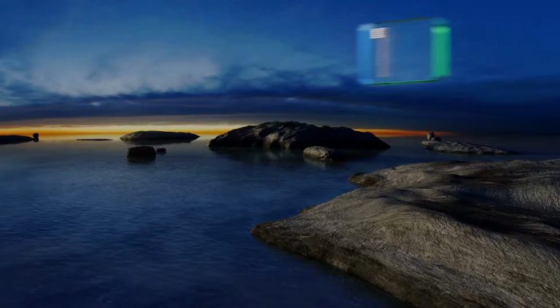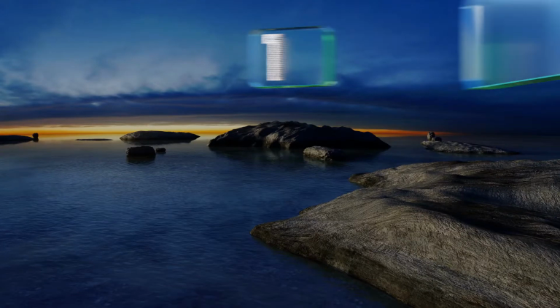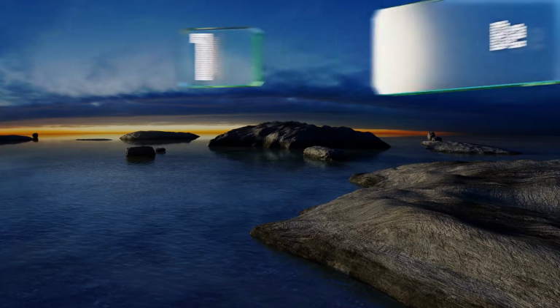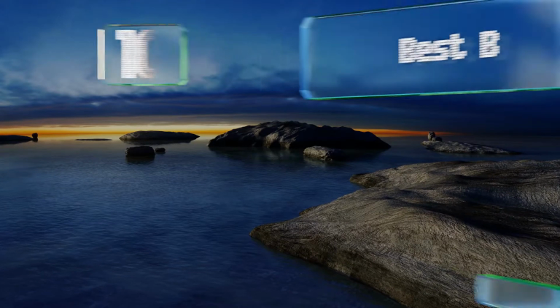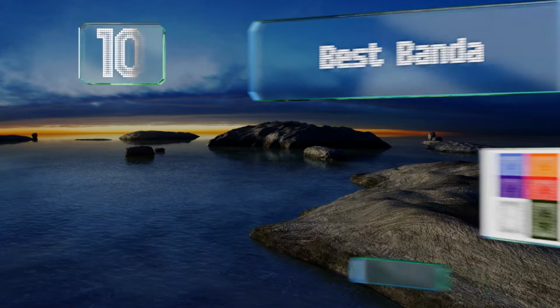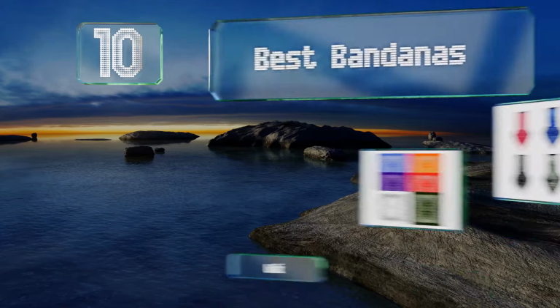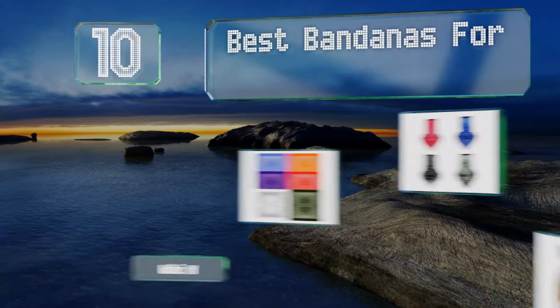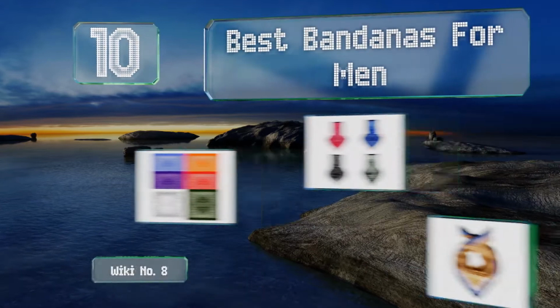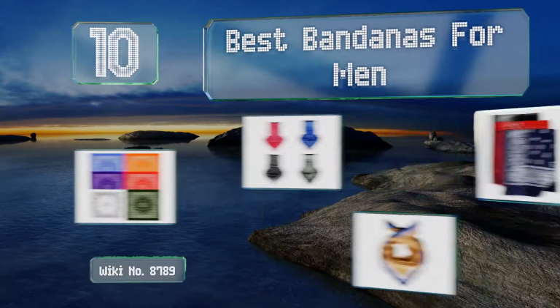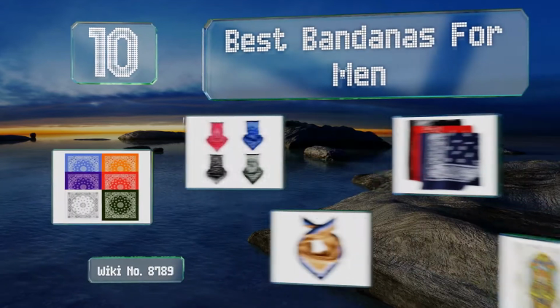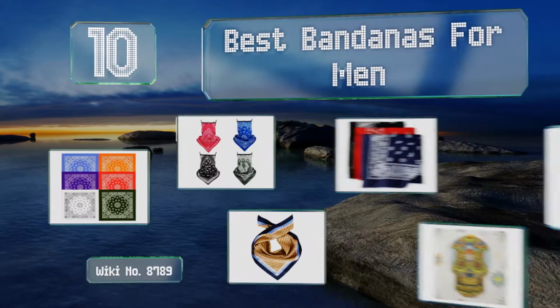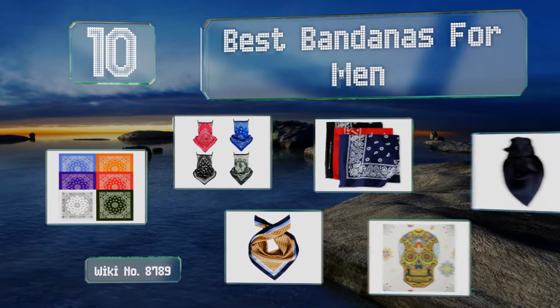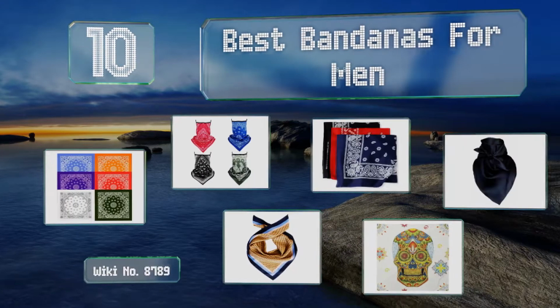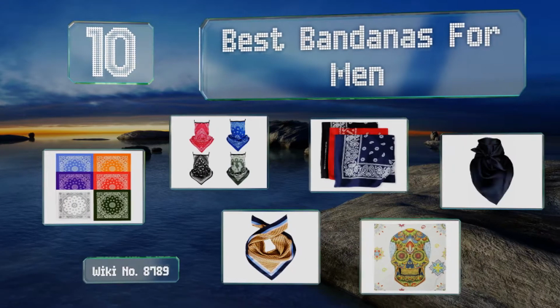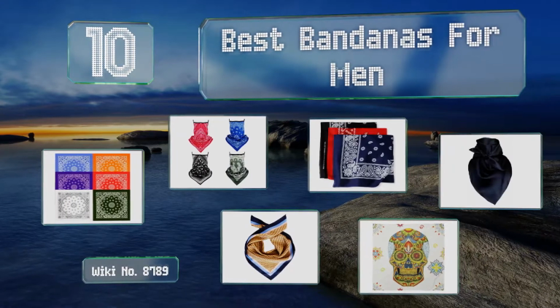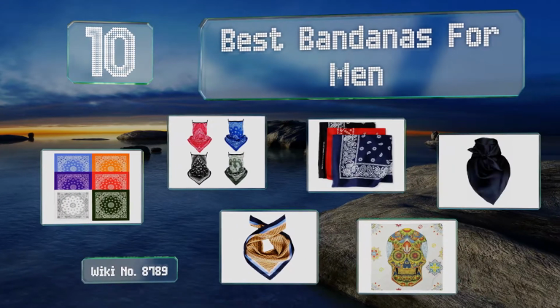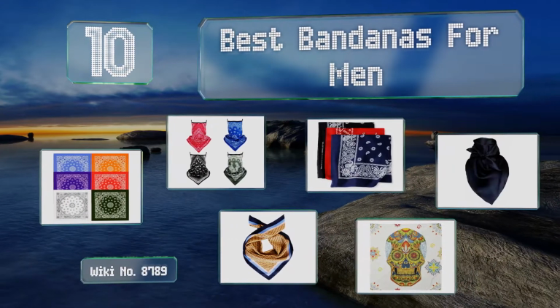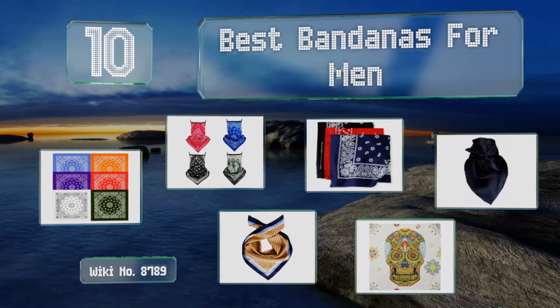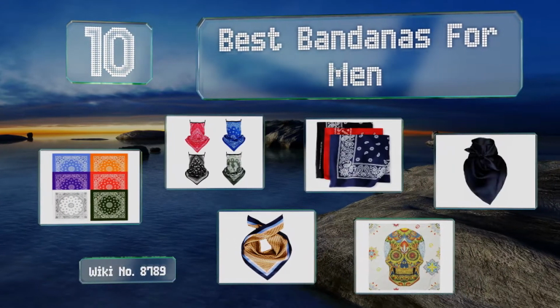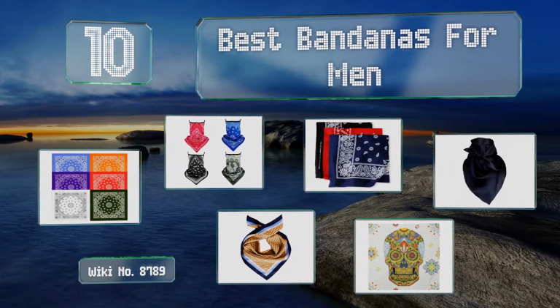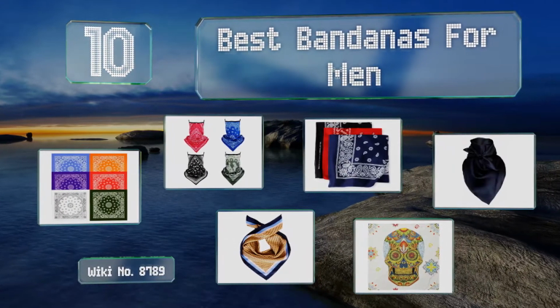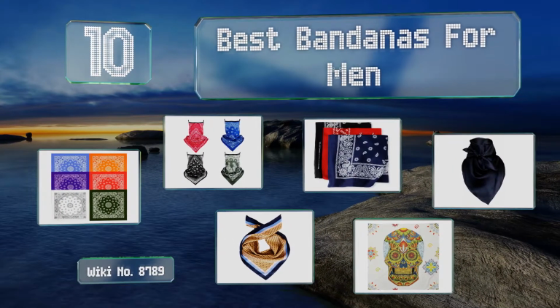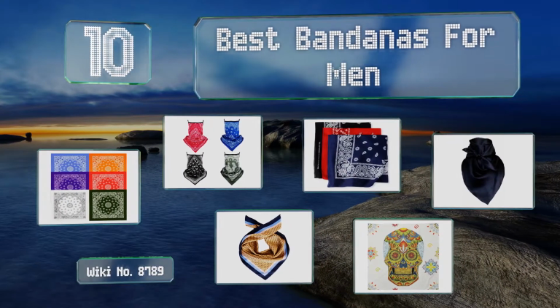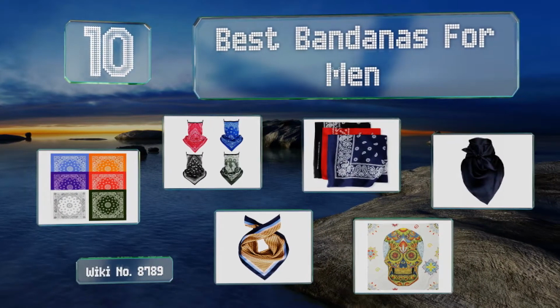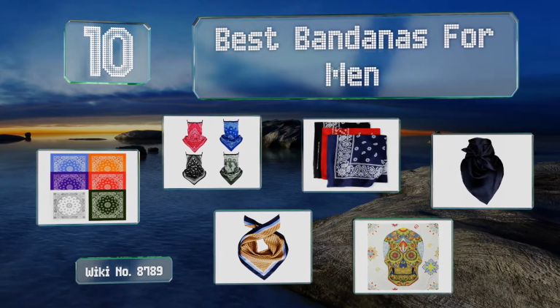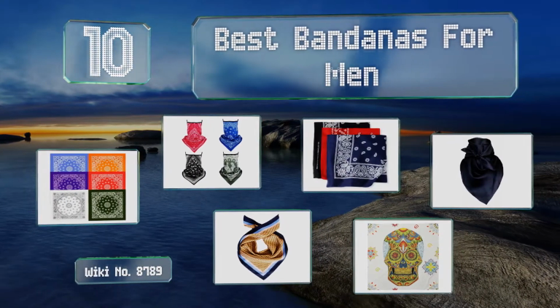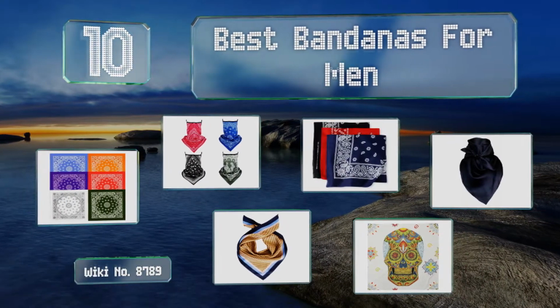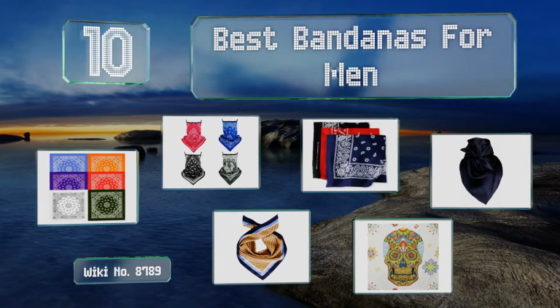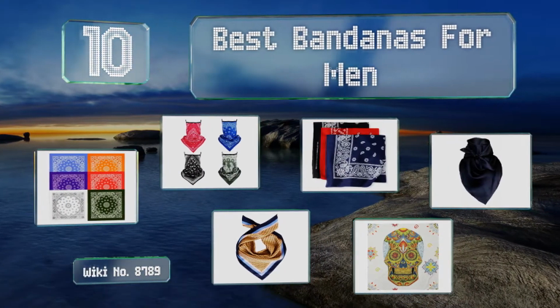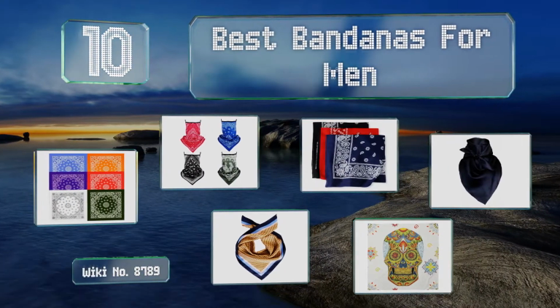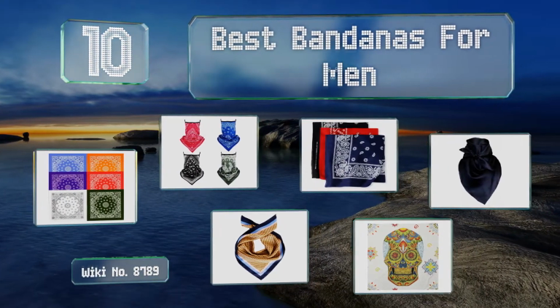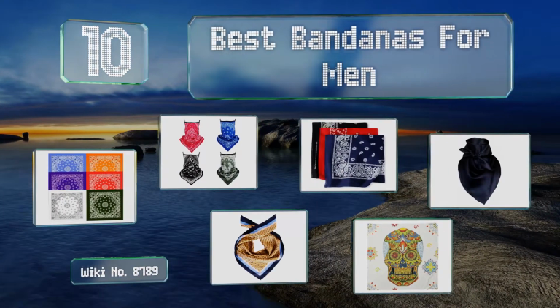EasyVid presents the 10 best bandanas for men. Let's get started with the list.